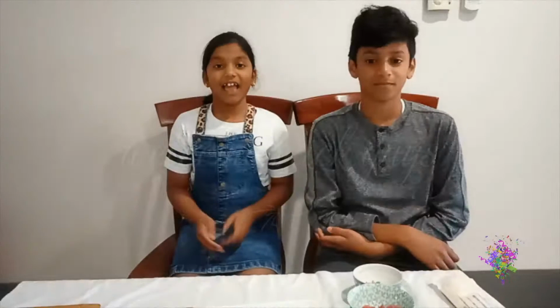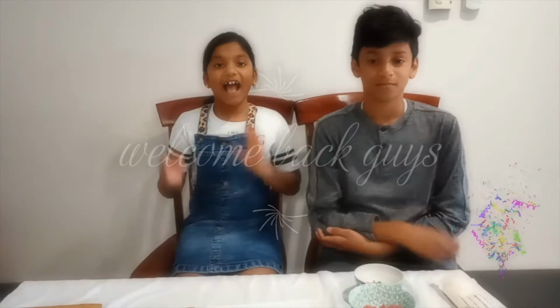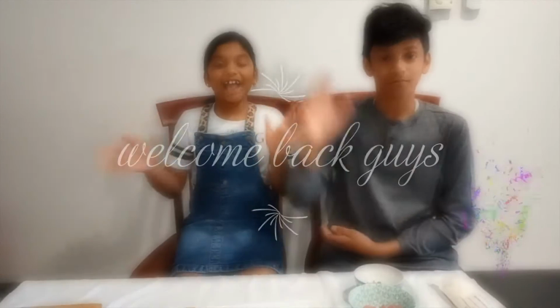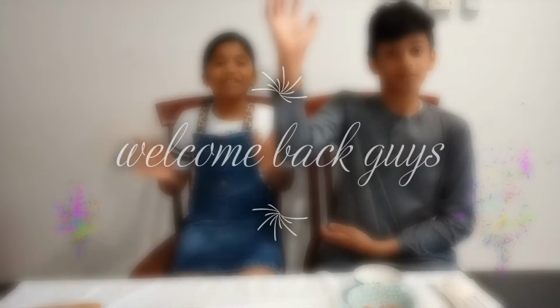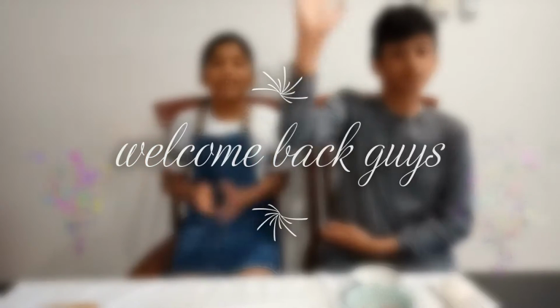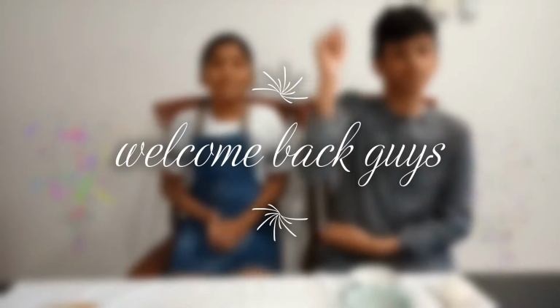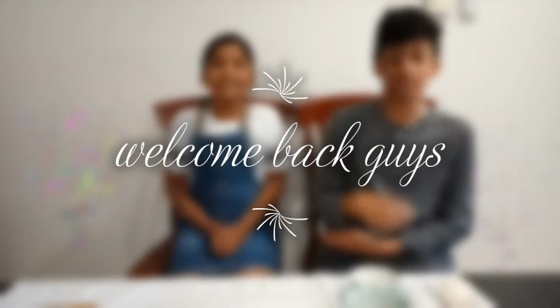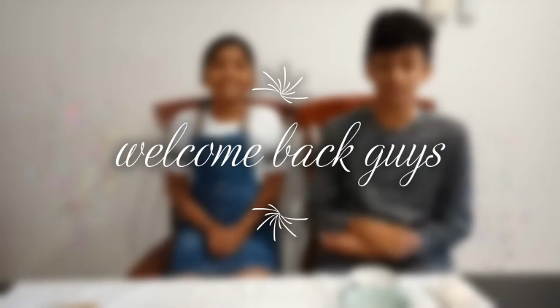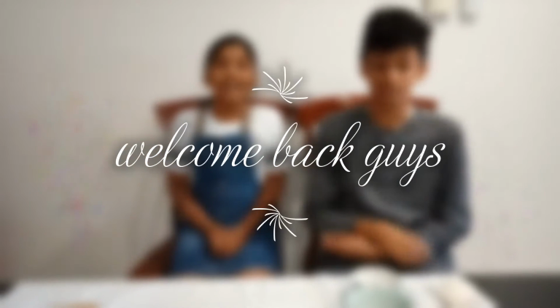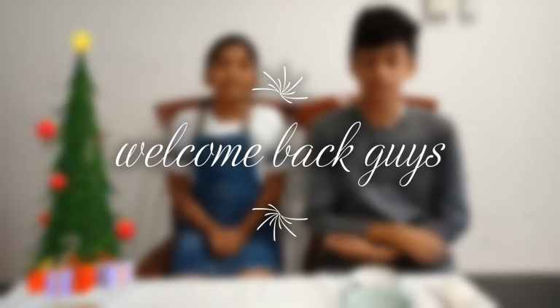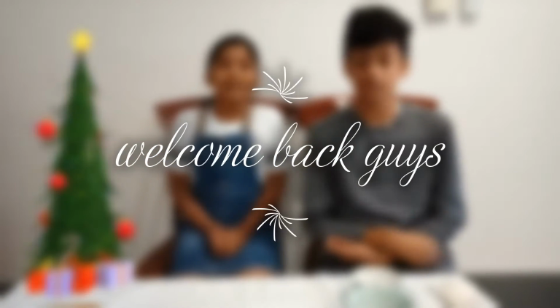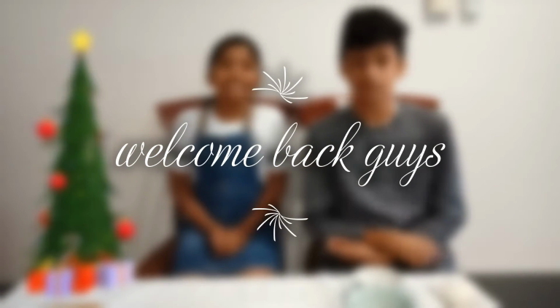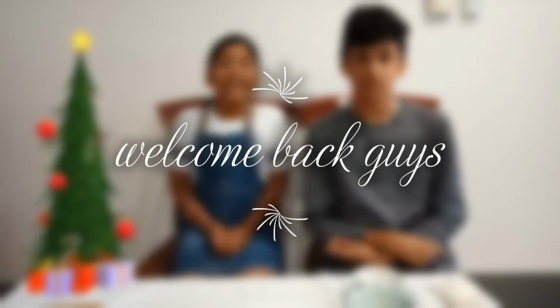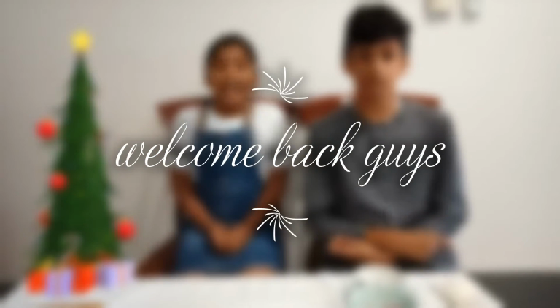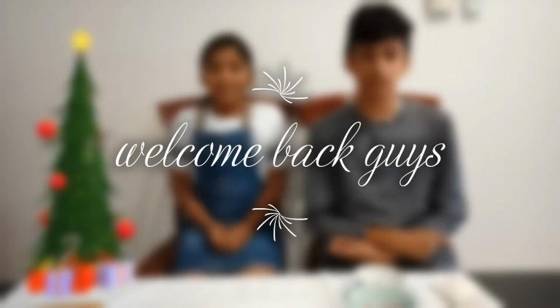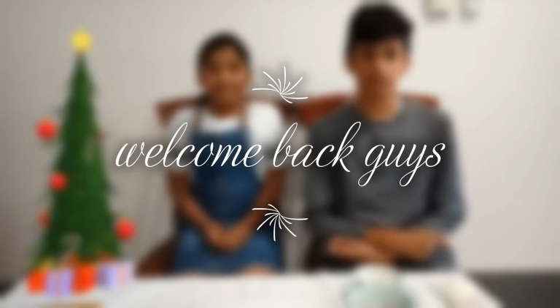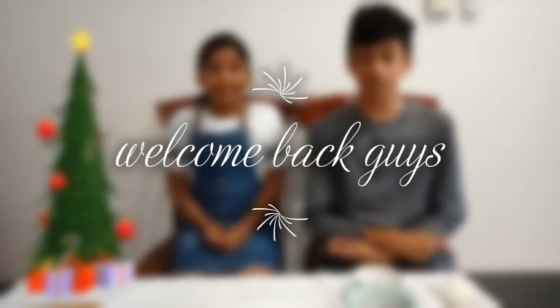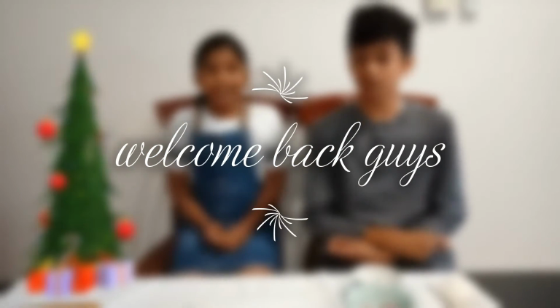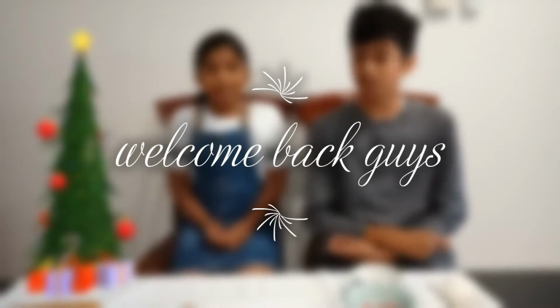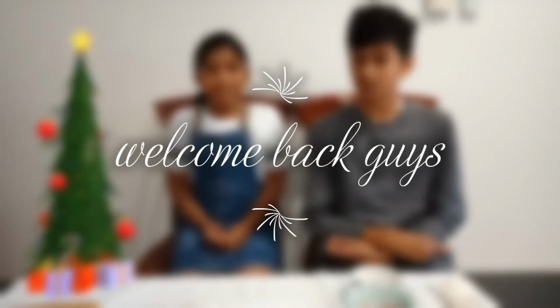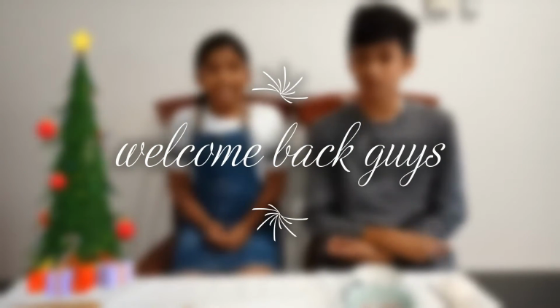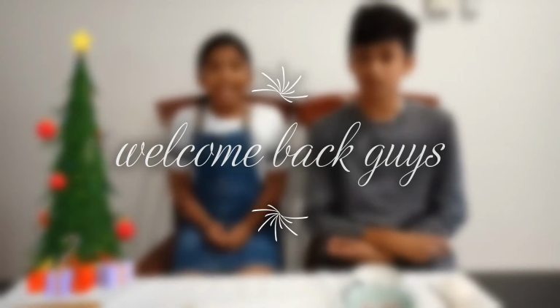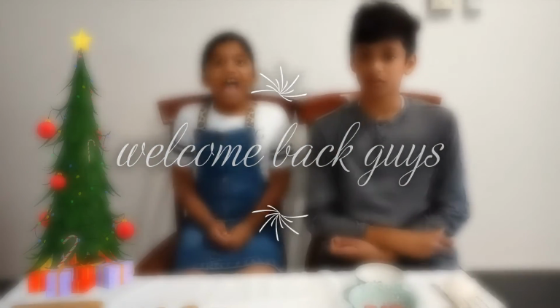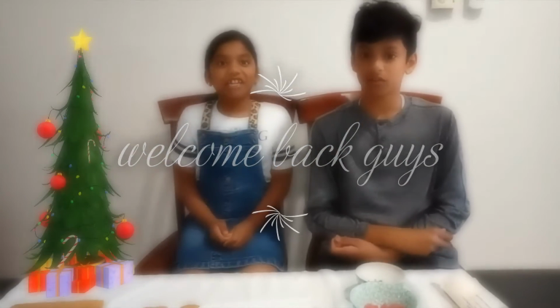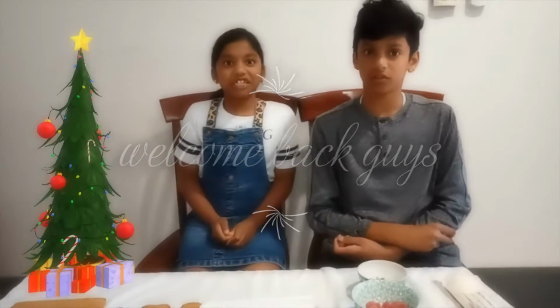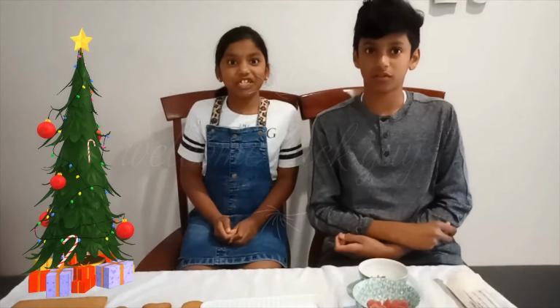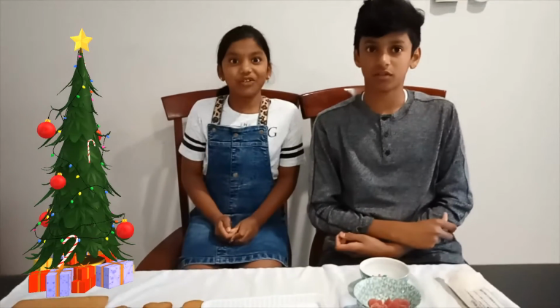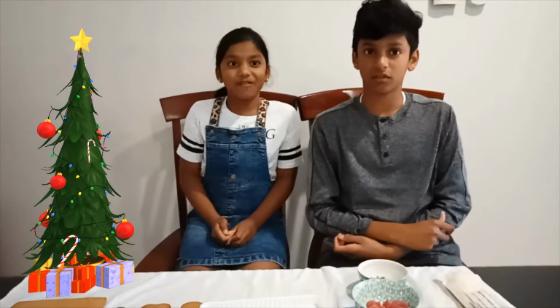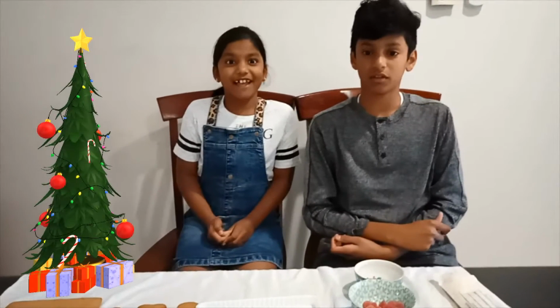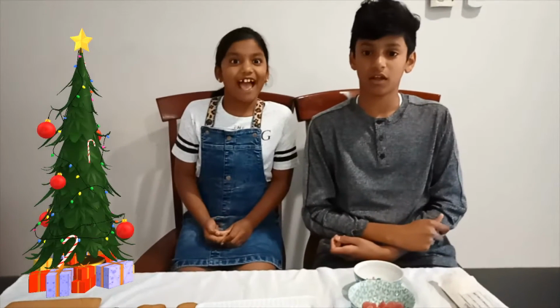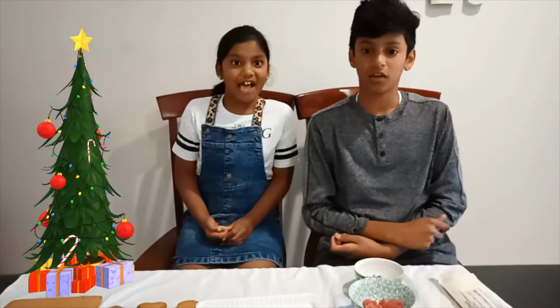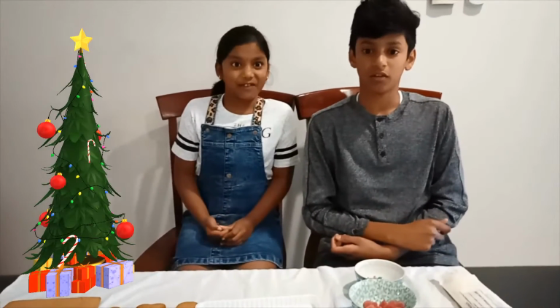Hi guys, welcome back to Dining Magic and we are going to be making a gingerbread house.